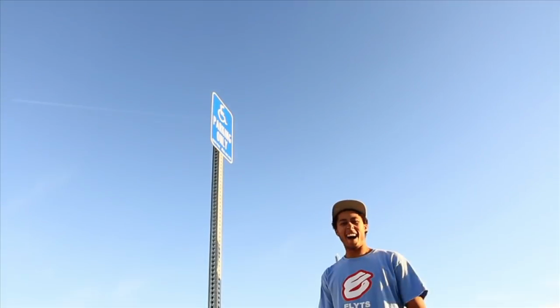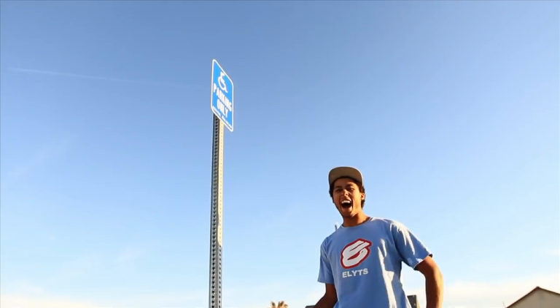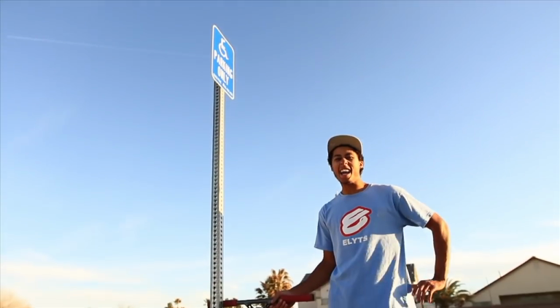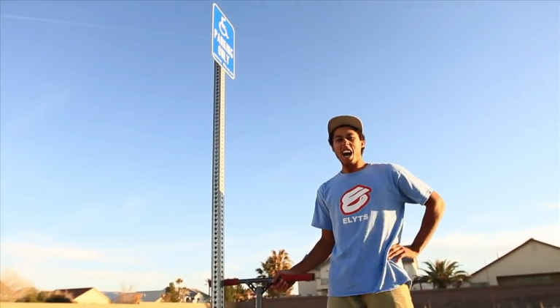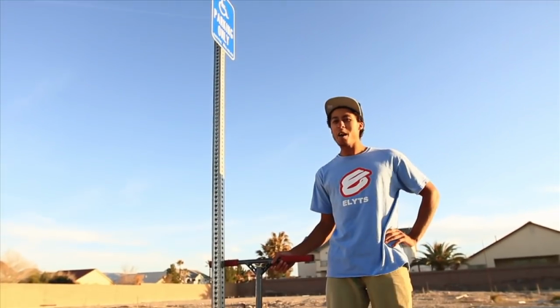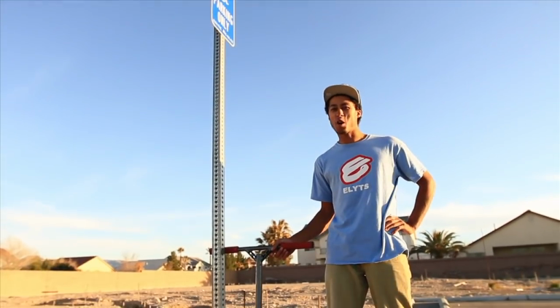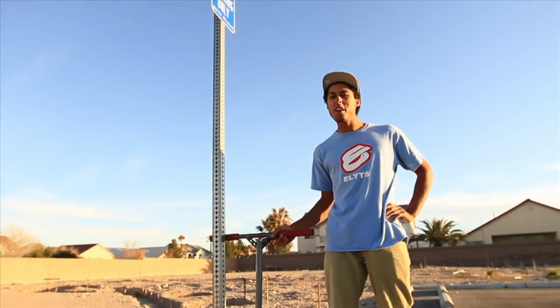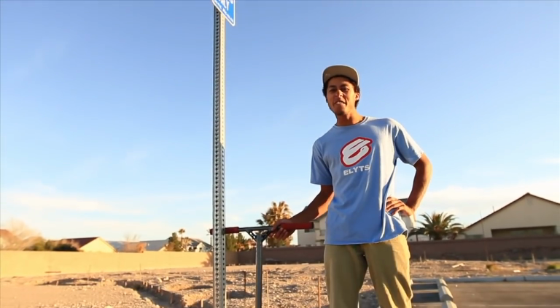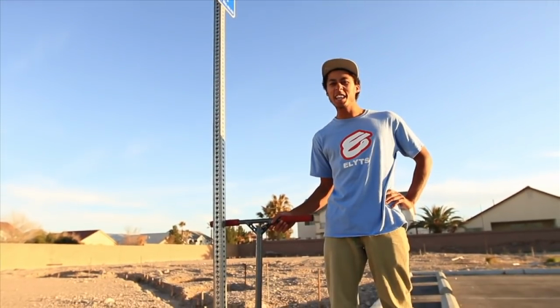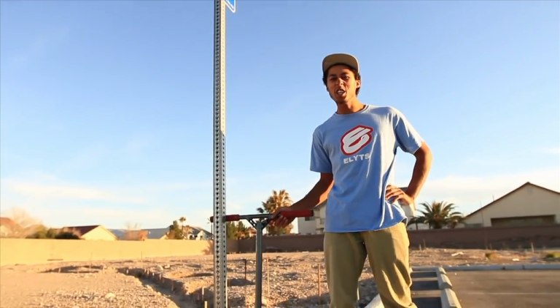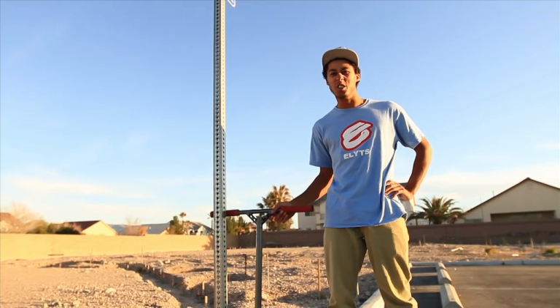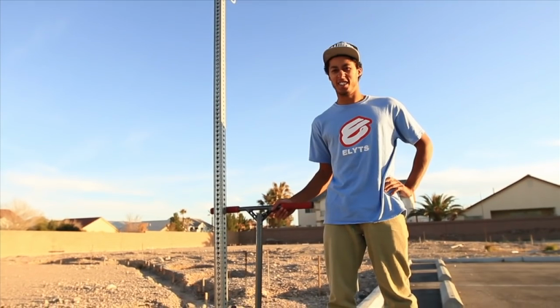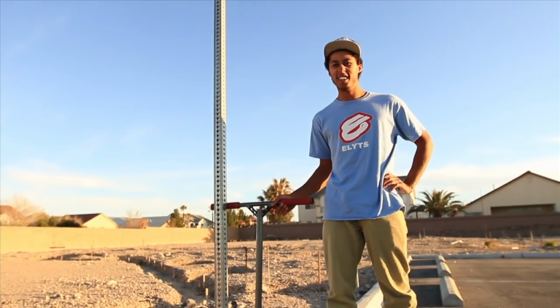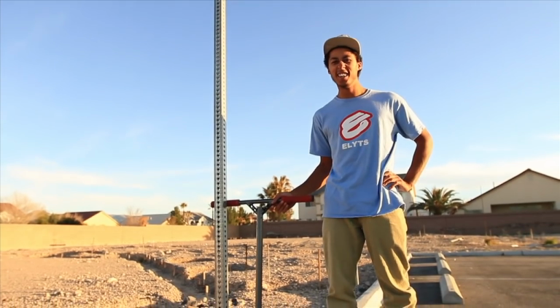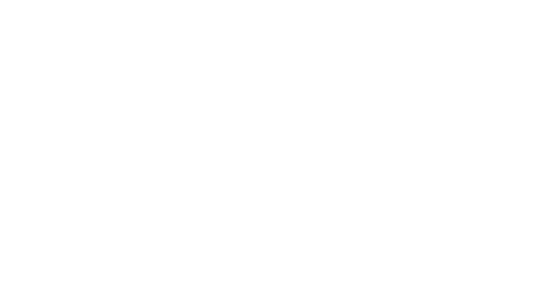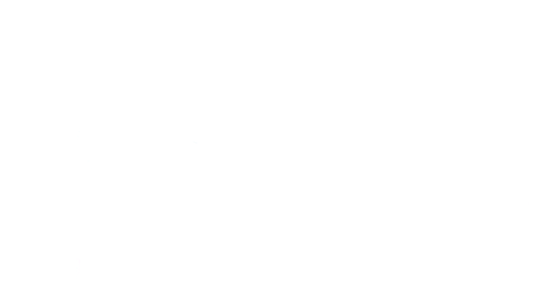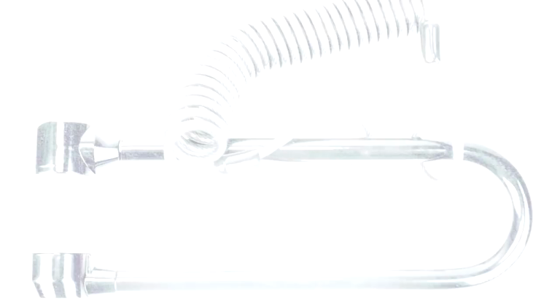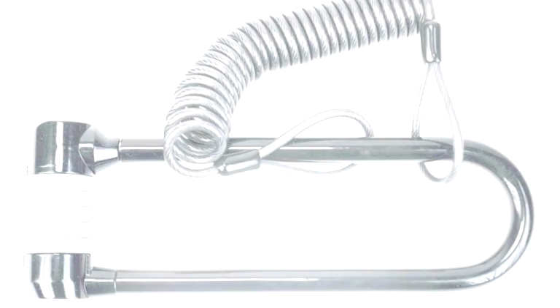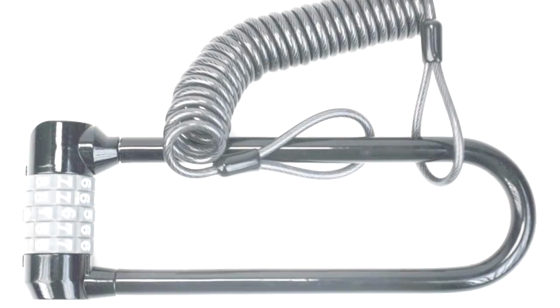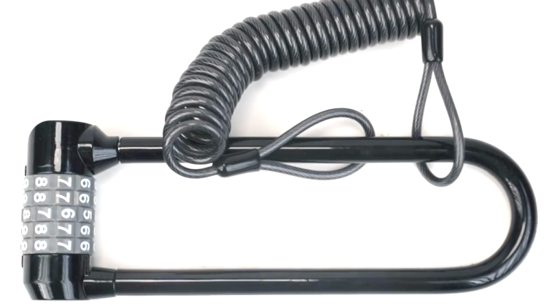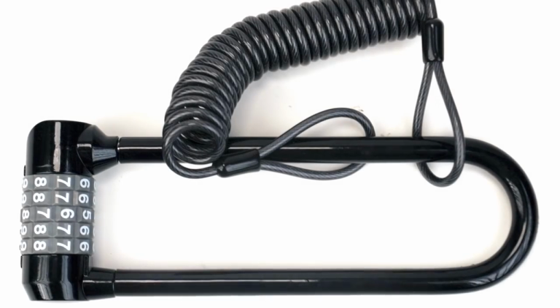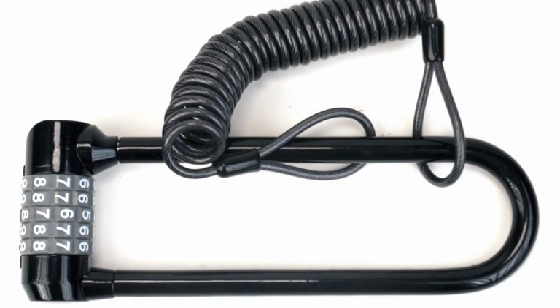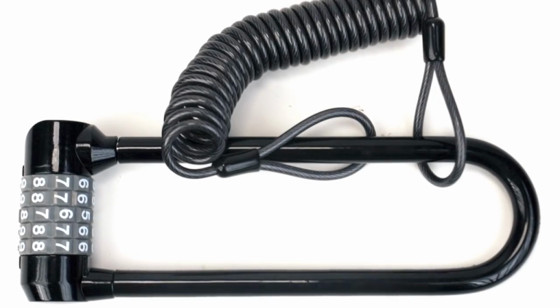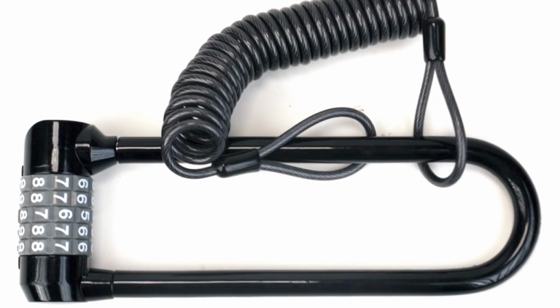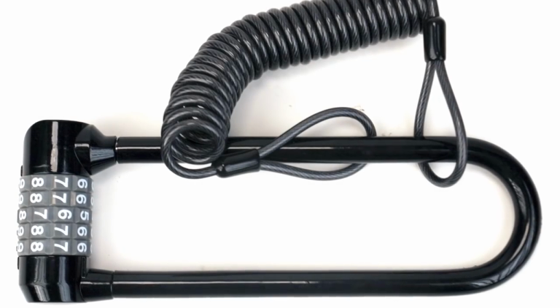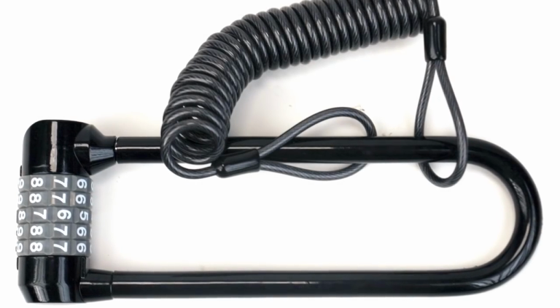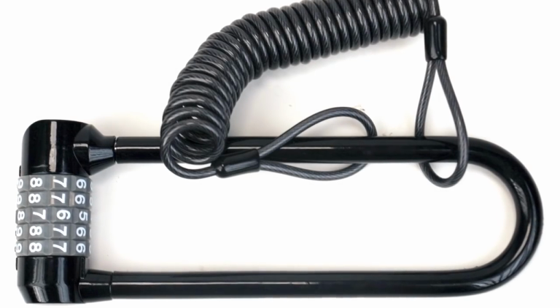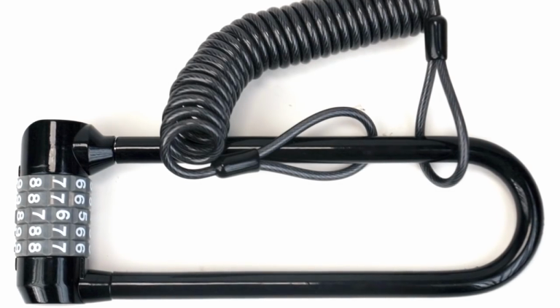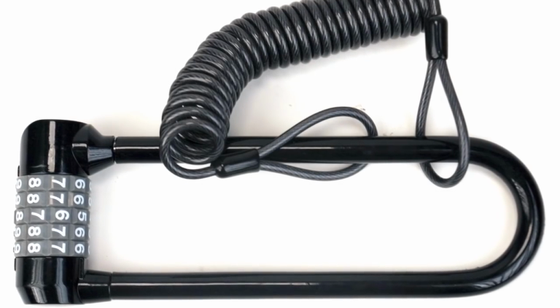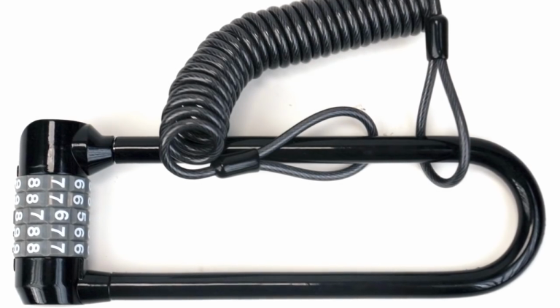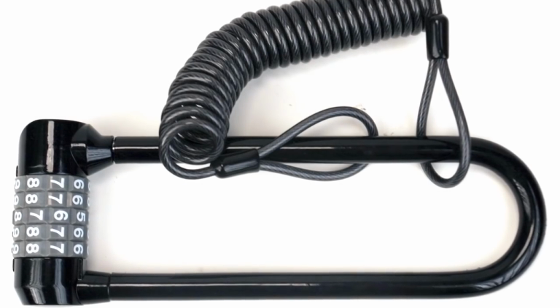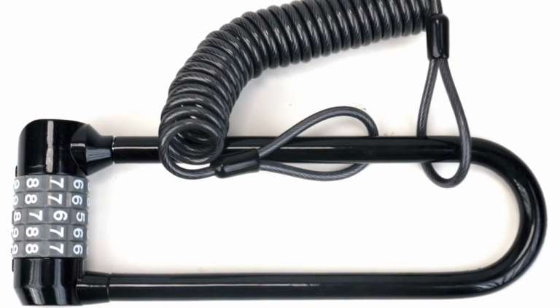Hi, I'm Cory VanLoo. We're here to talk to you about our latest invention, the AO Scooter Lock.